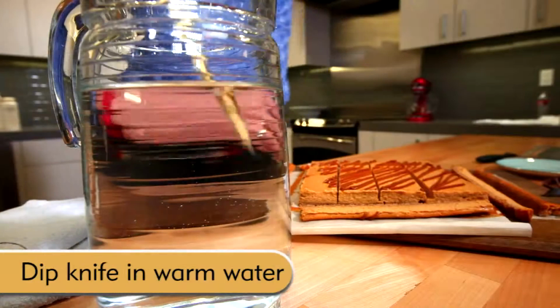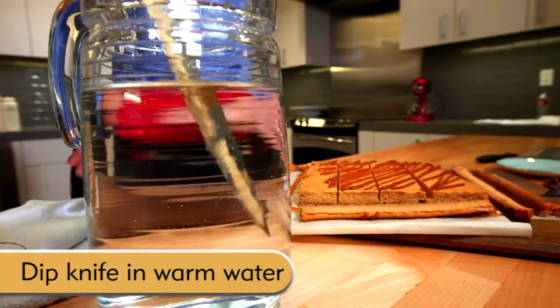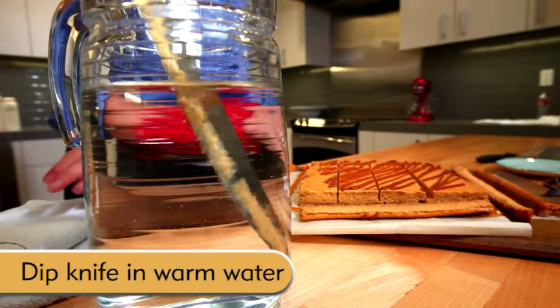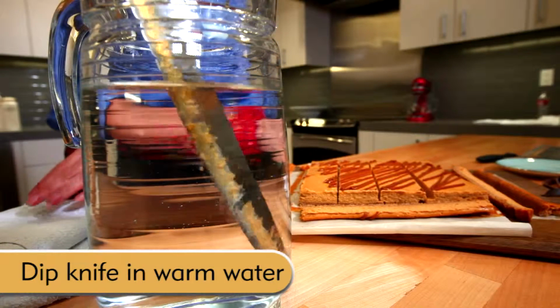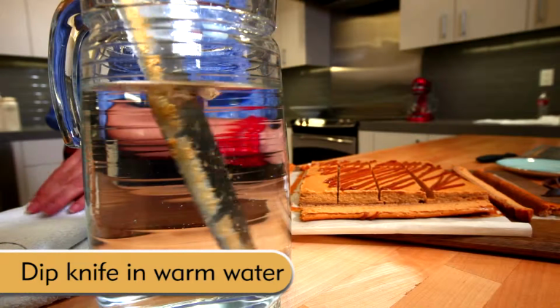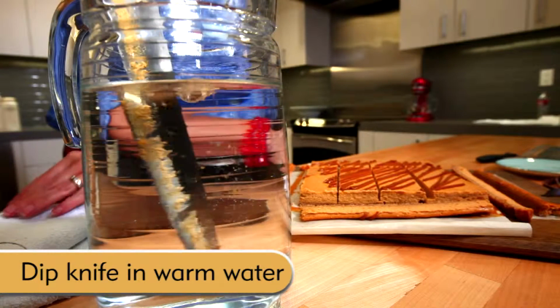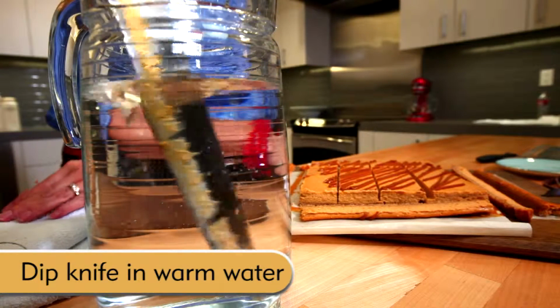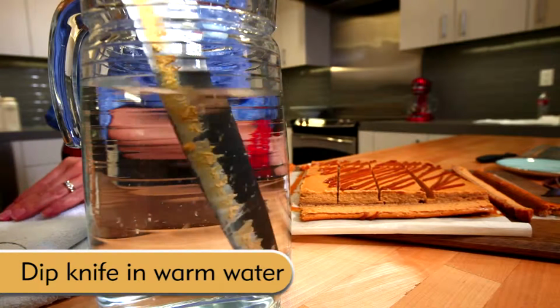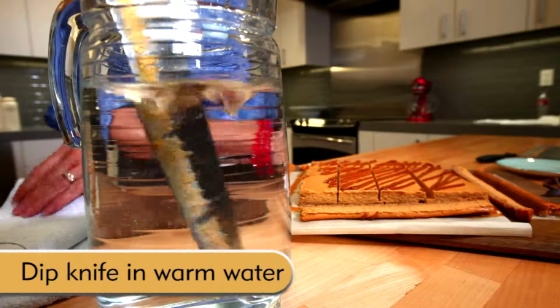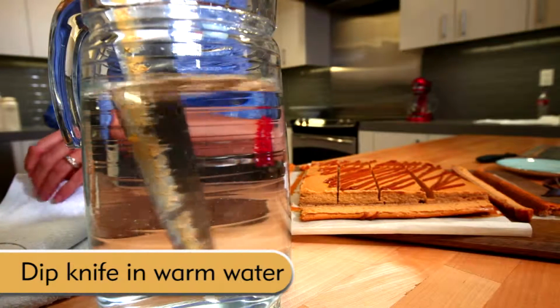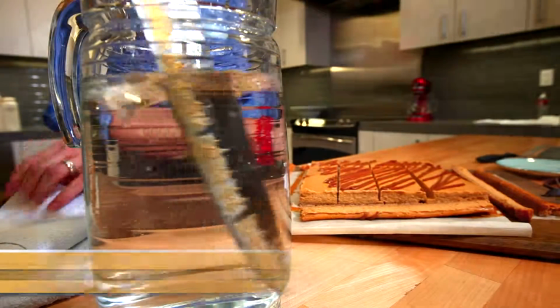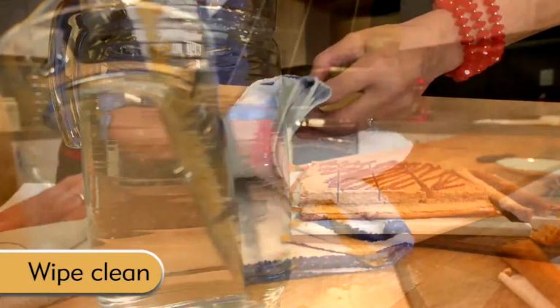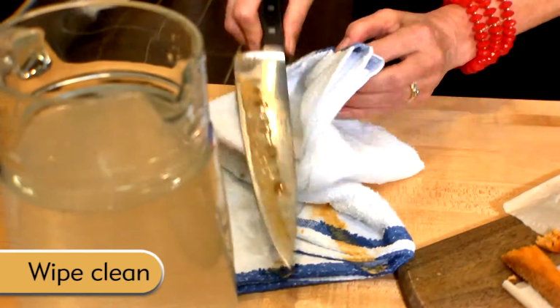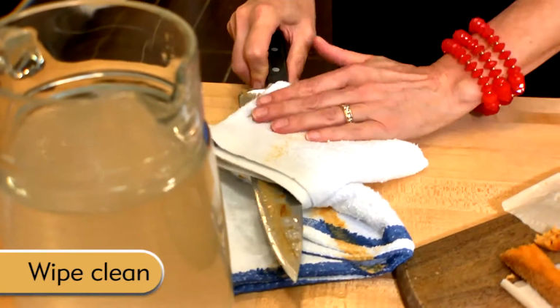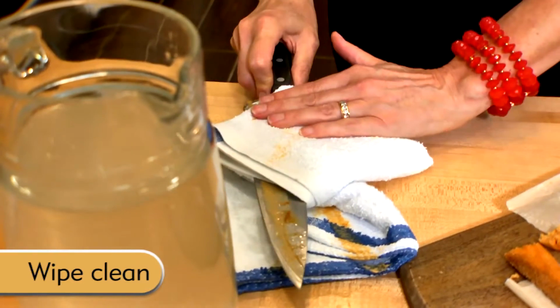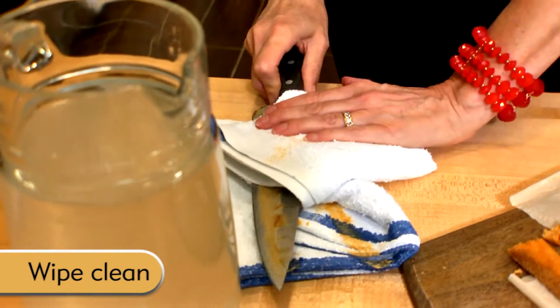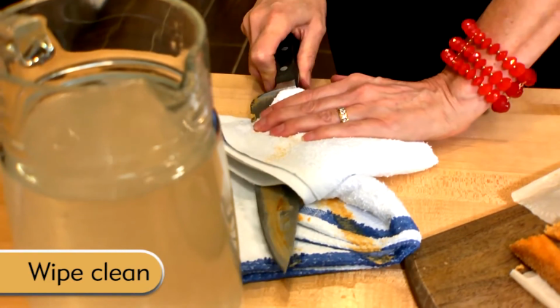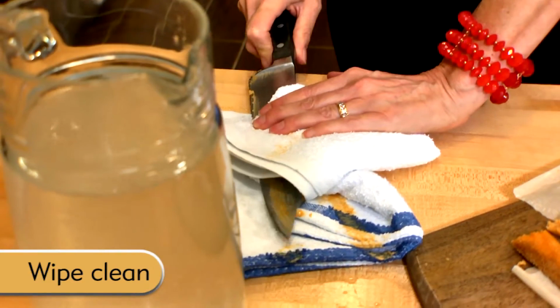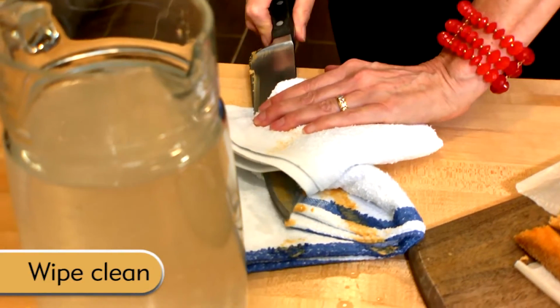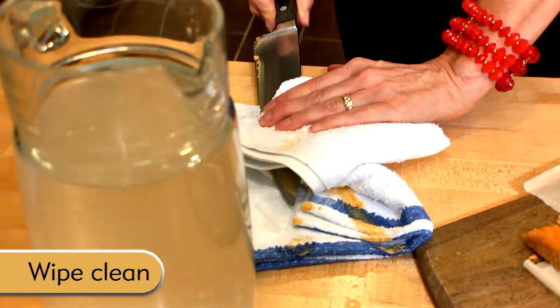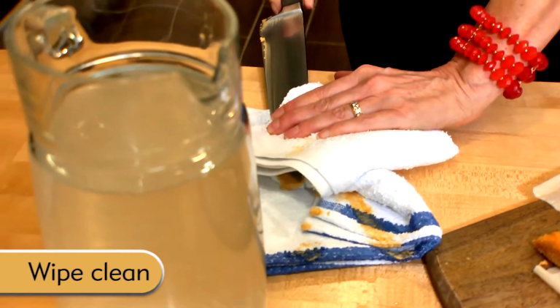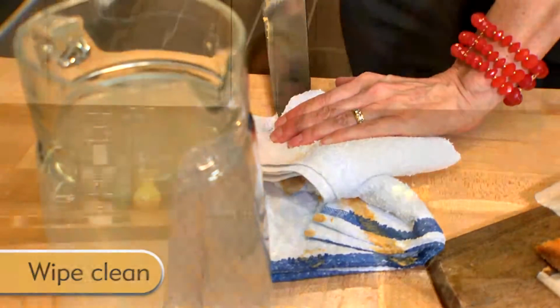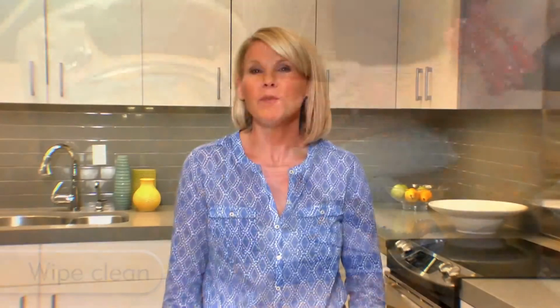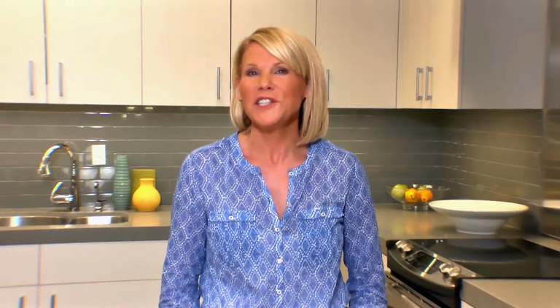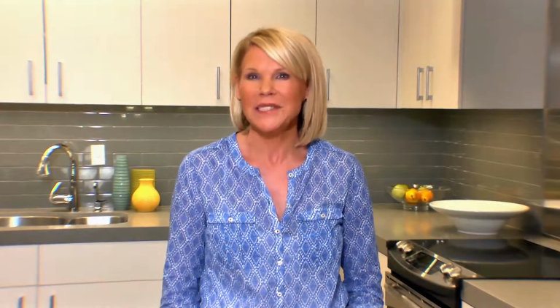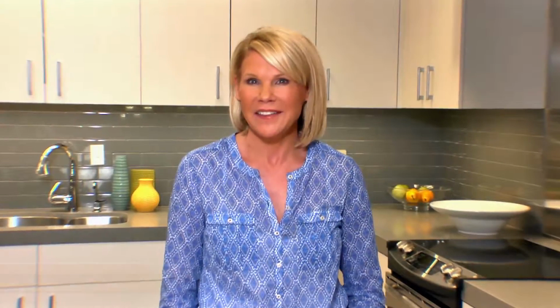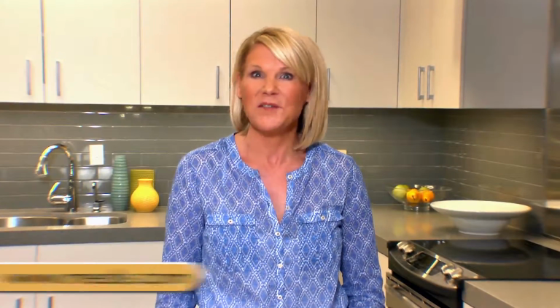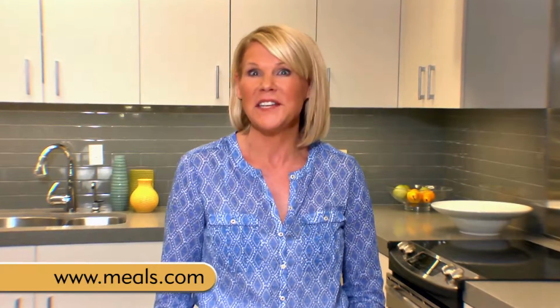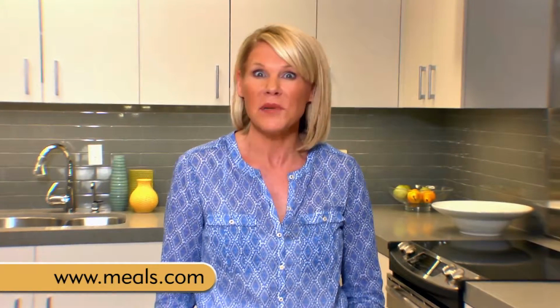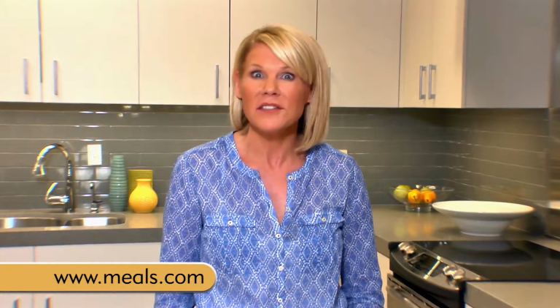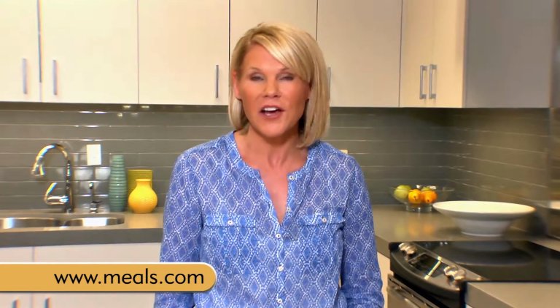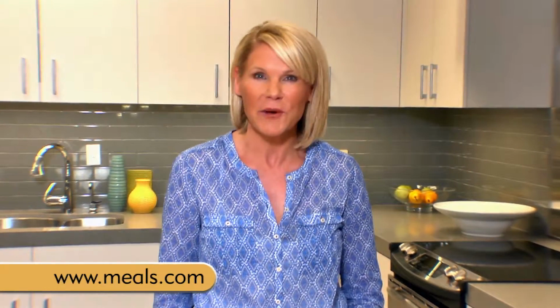After each slice, dip your knife into warm water and then wipe it dry with a clean cloth. For more tips like this, visit meals.com.